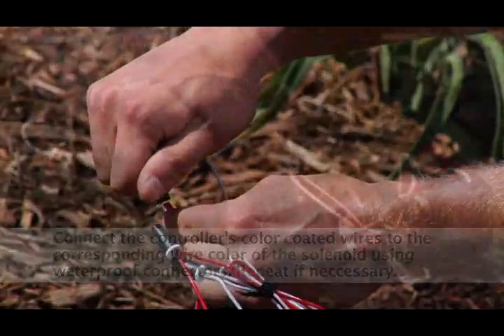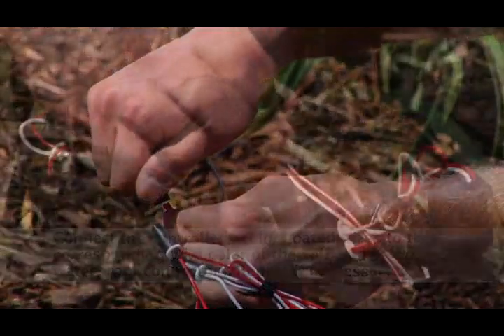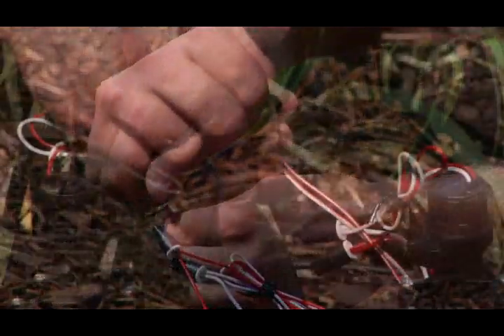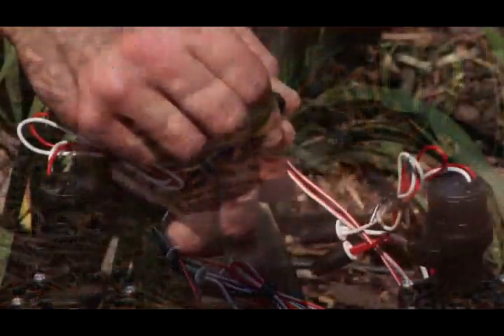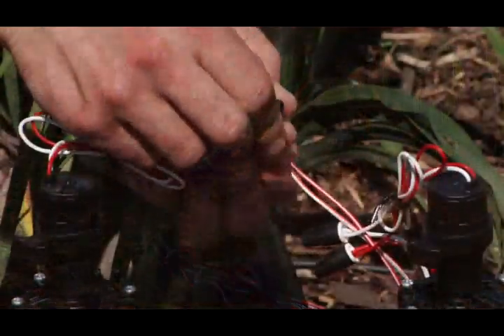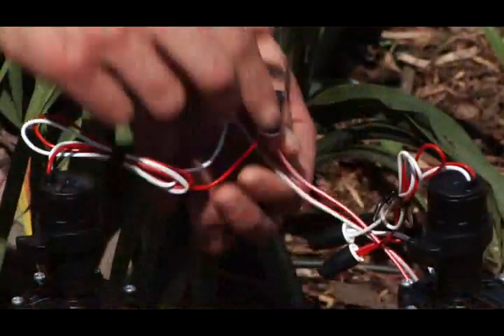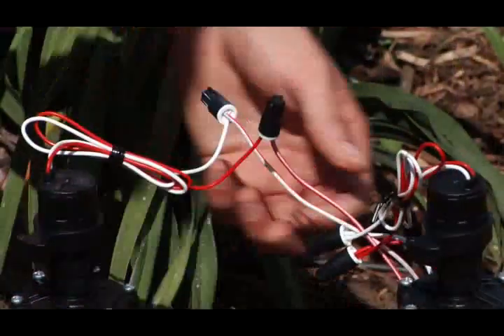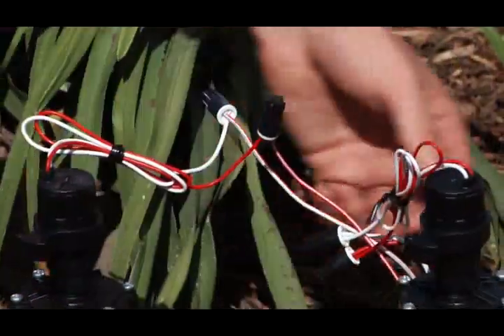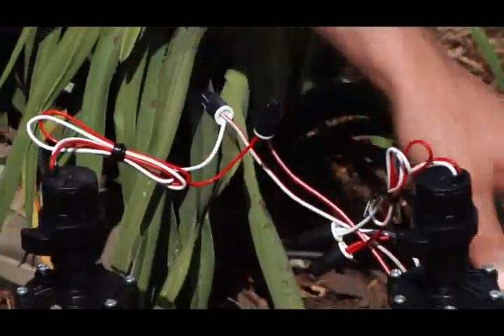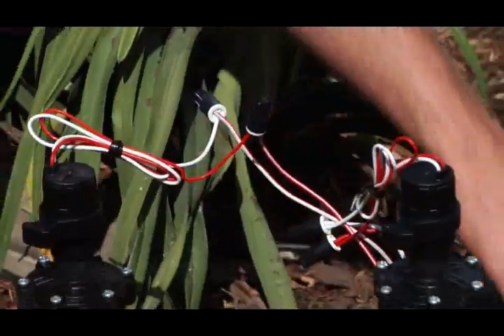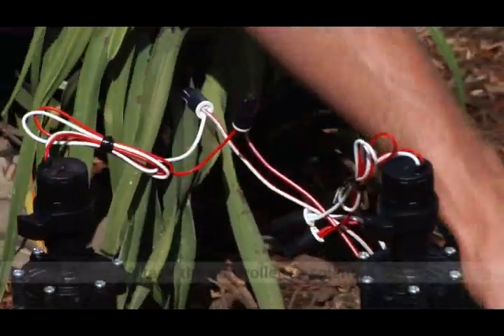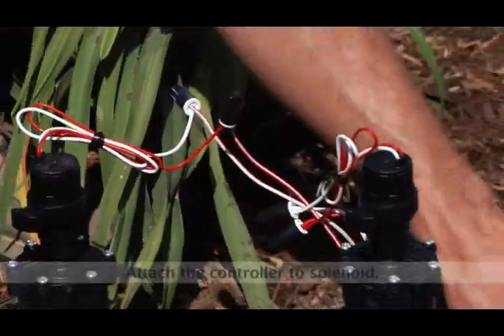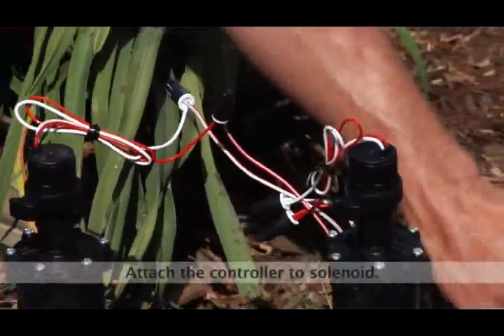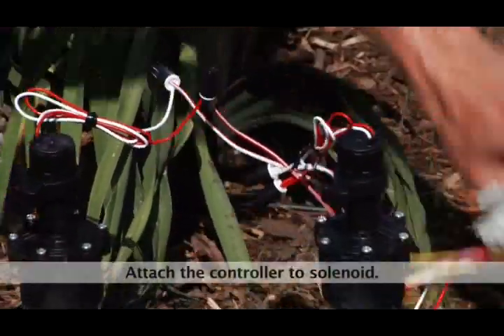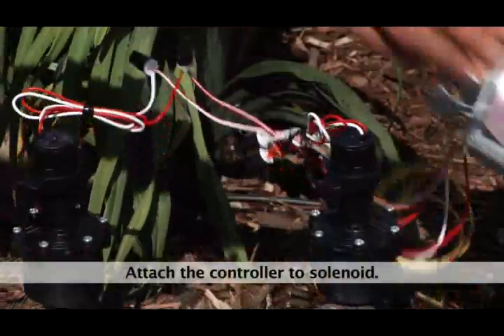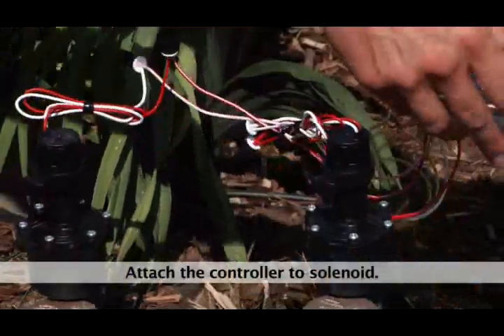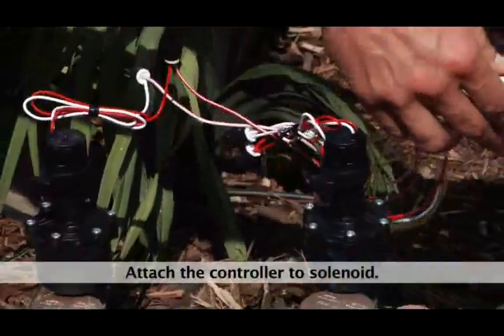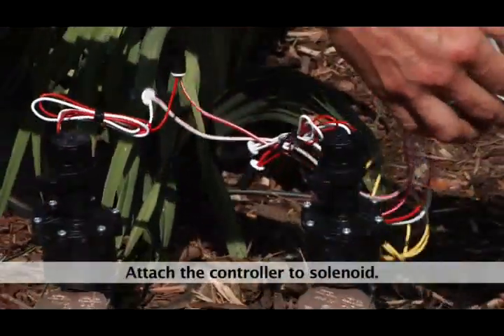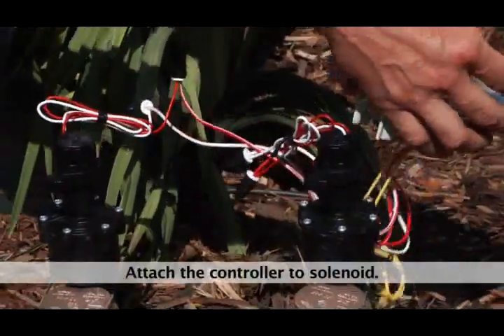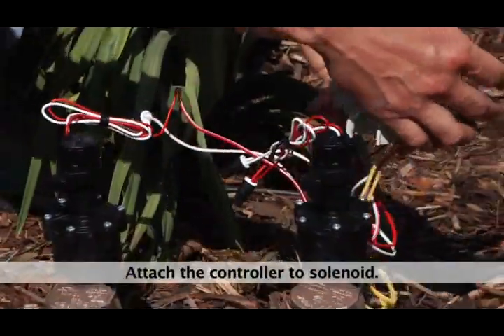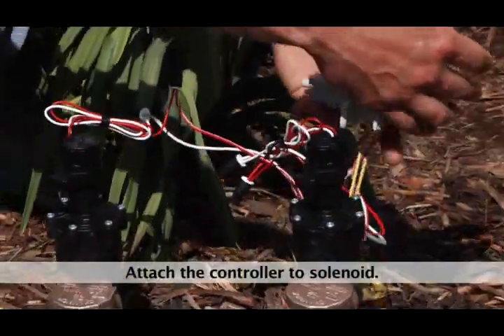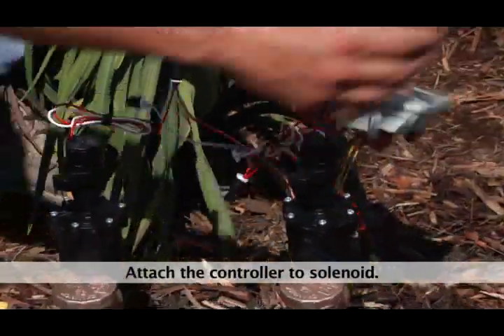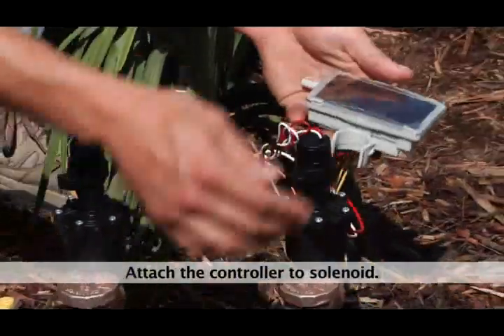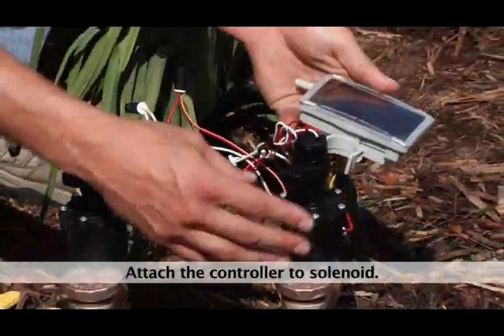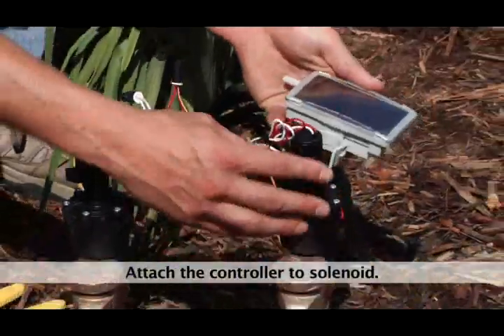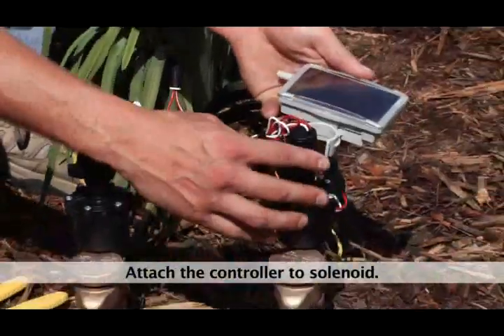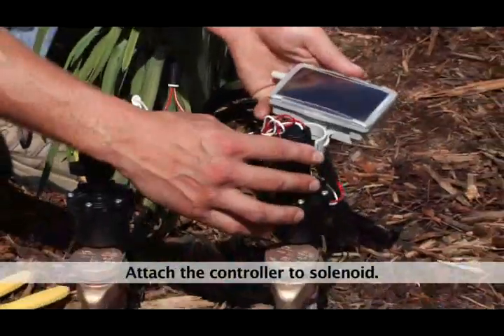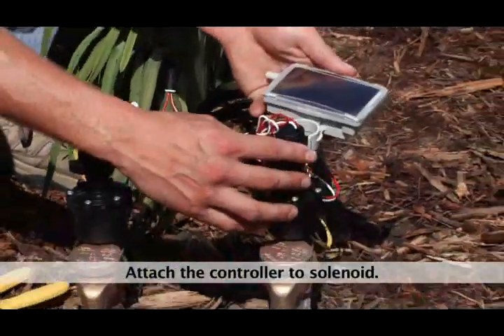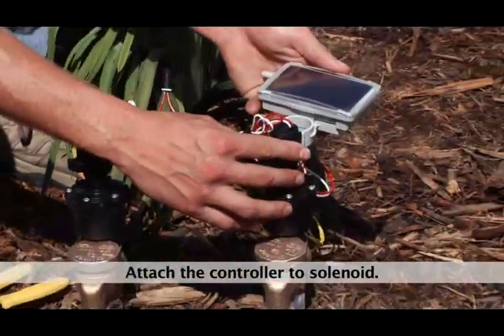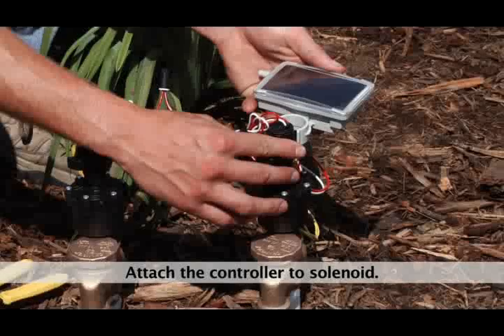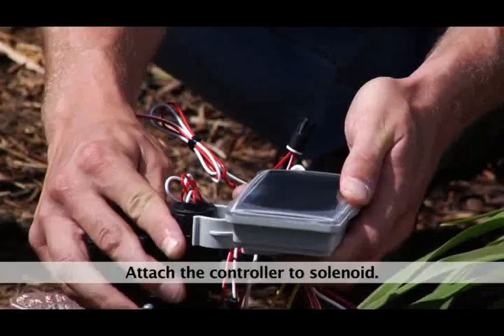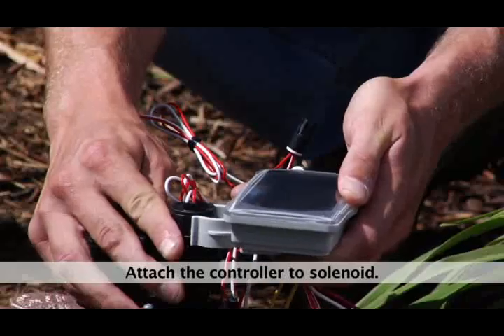Step 3. Attach the Light 2 controller mounting bracket assembly to the solenoid.